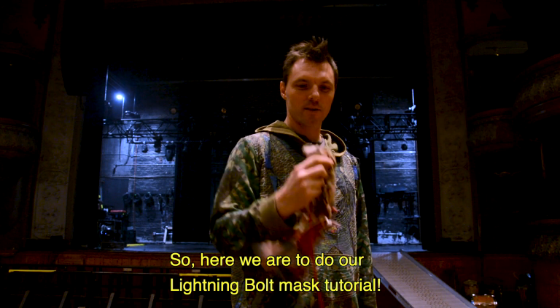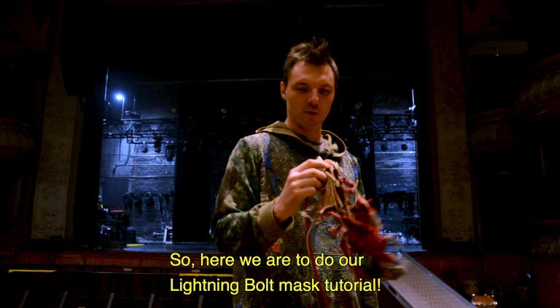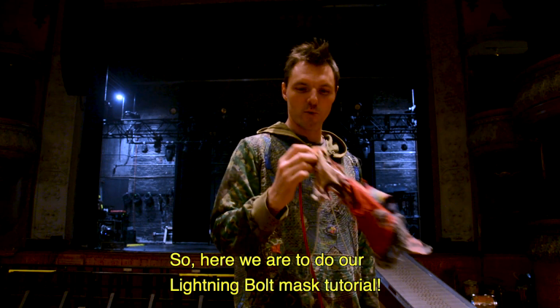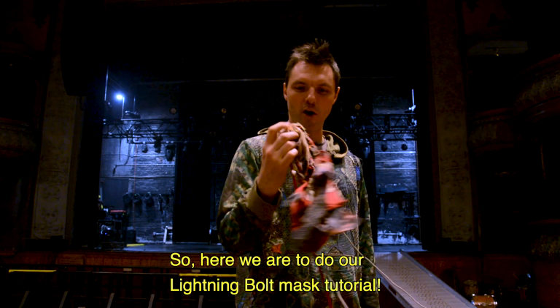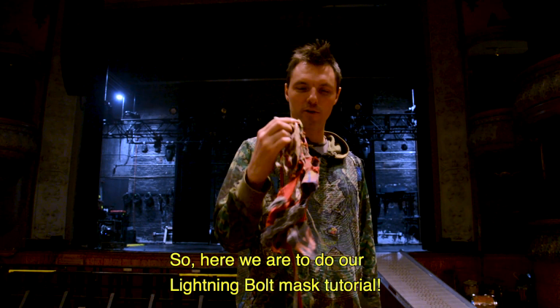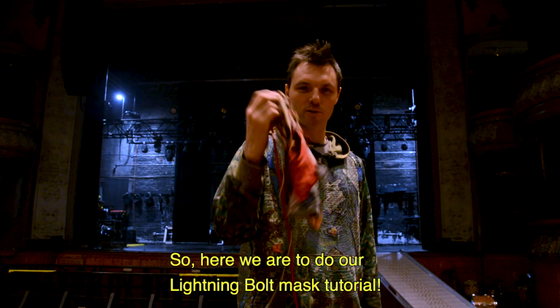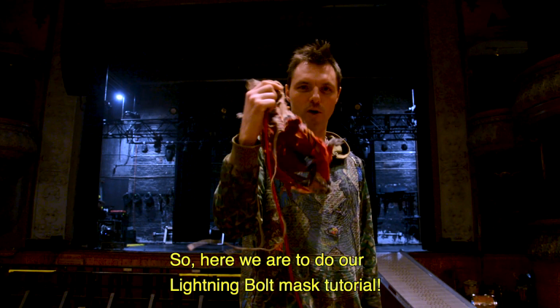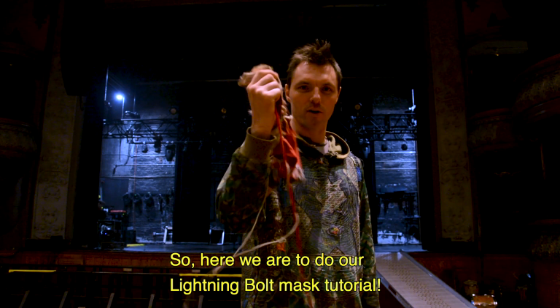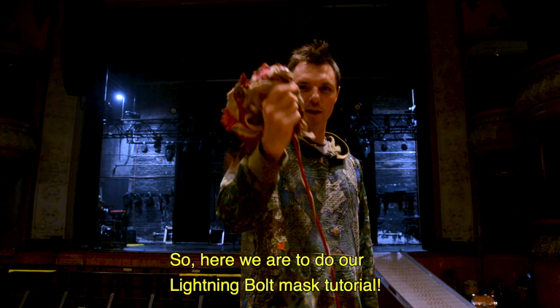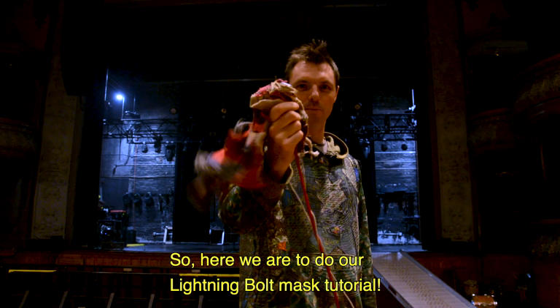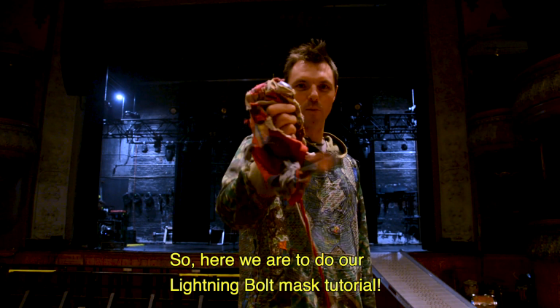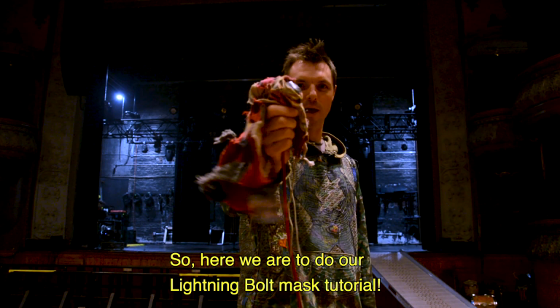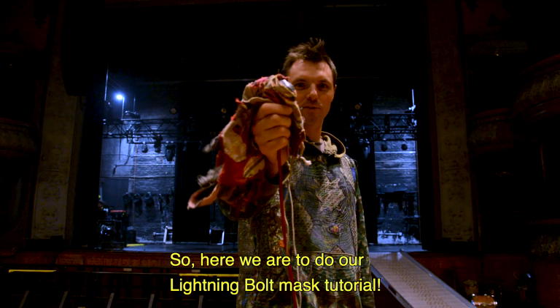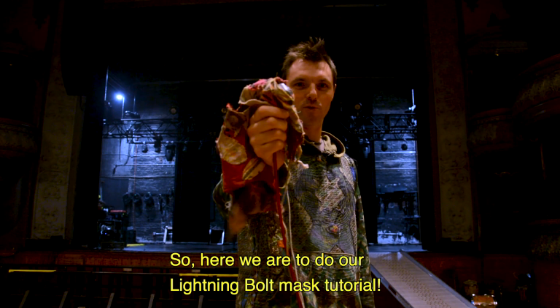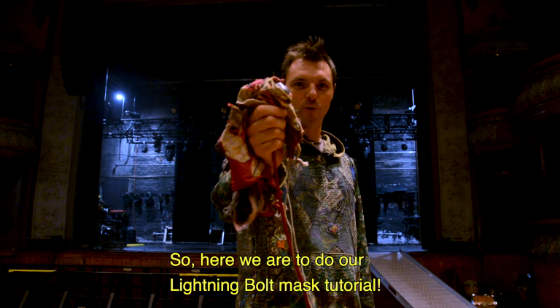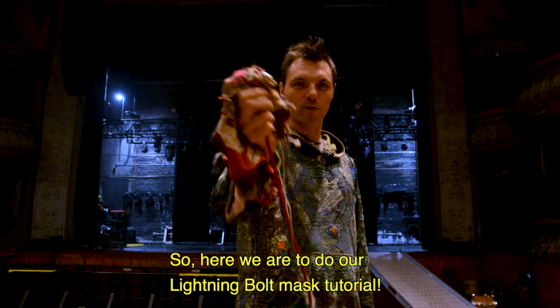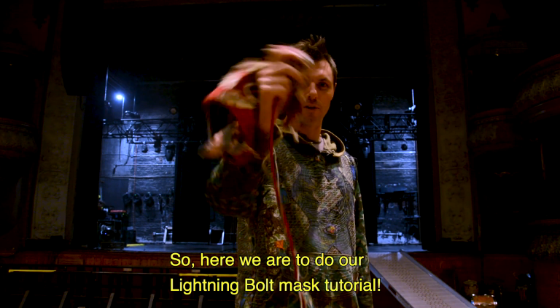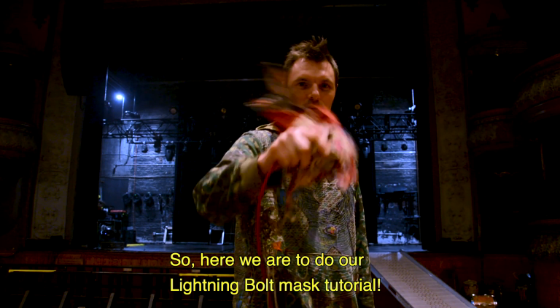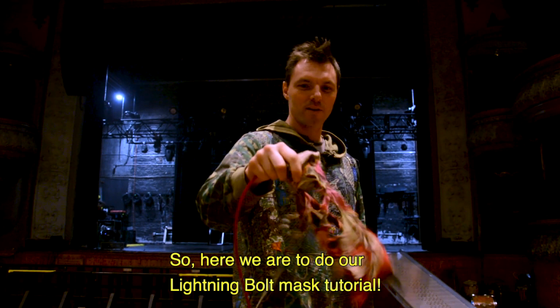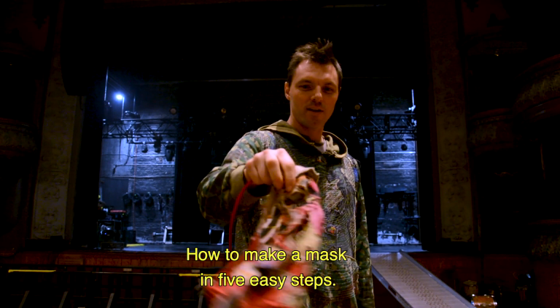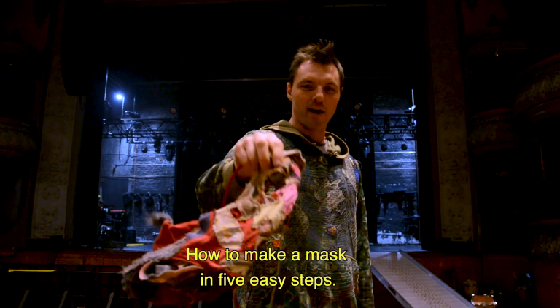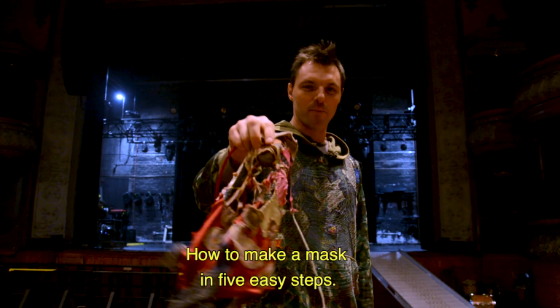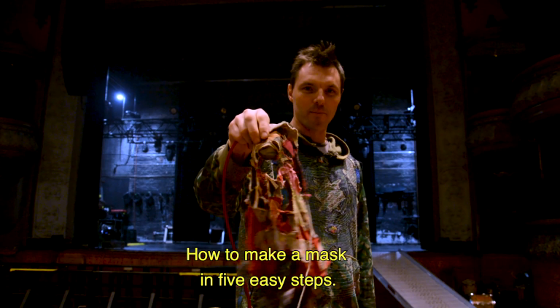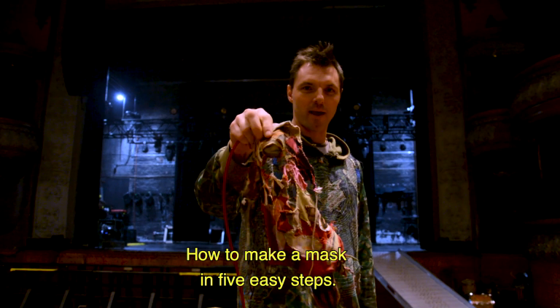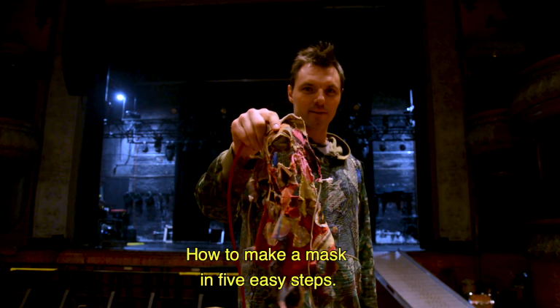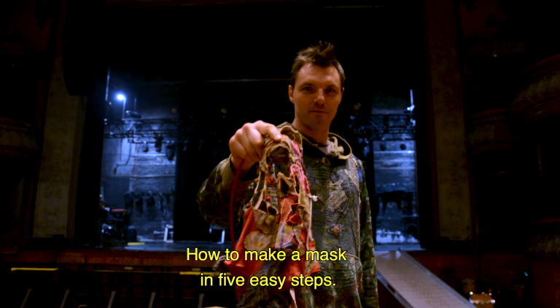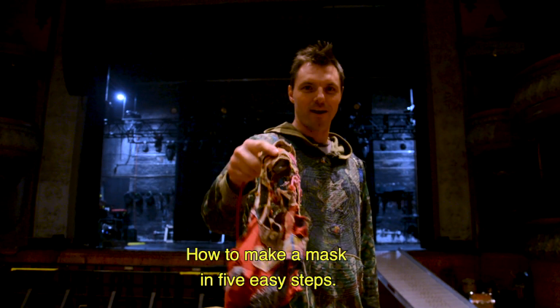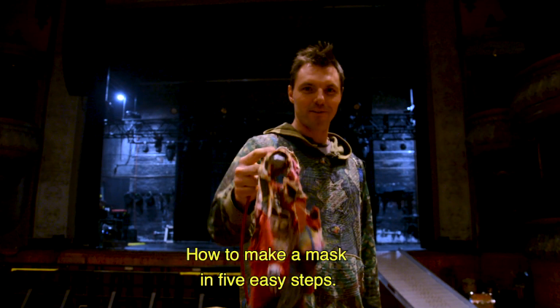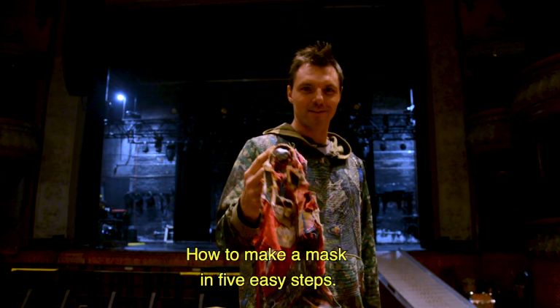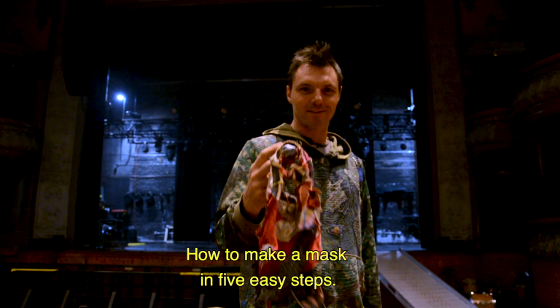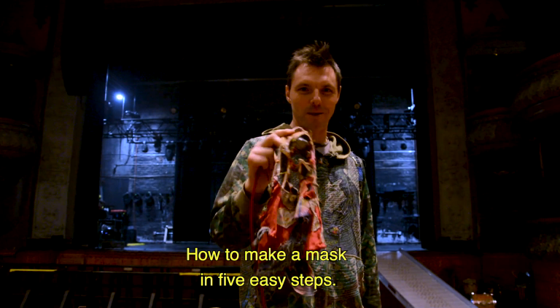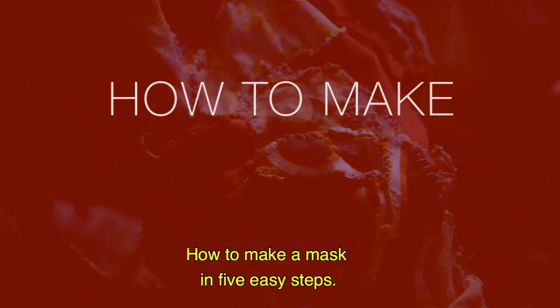So here we are to do our light bulb mask tutorial. How to make a mask in five easy steps.